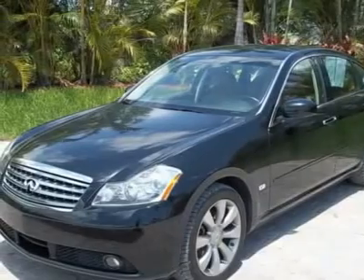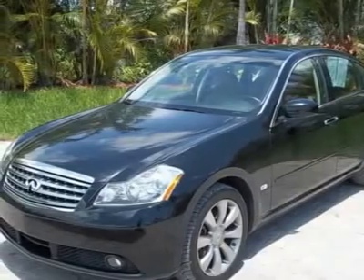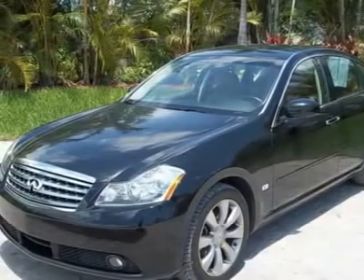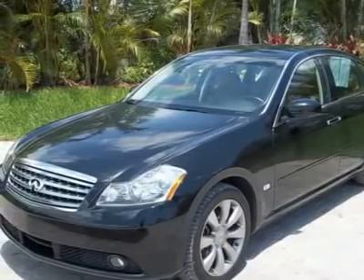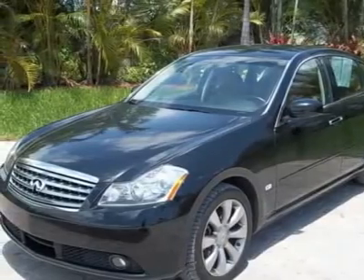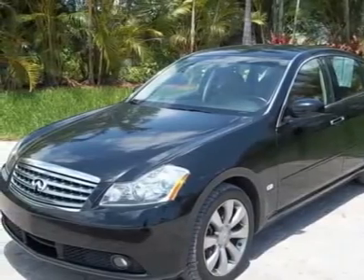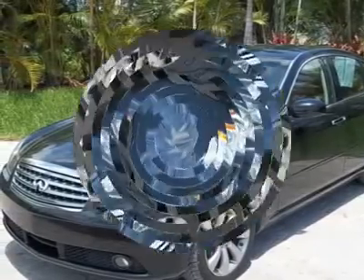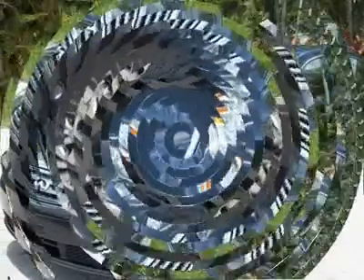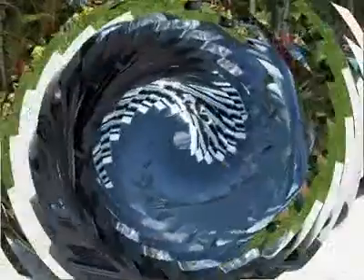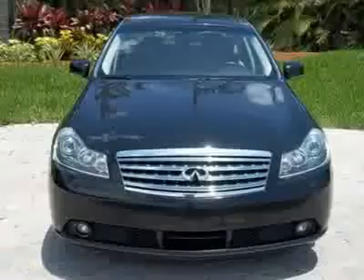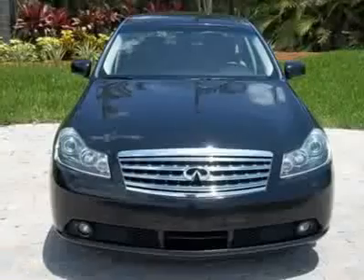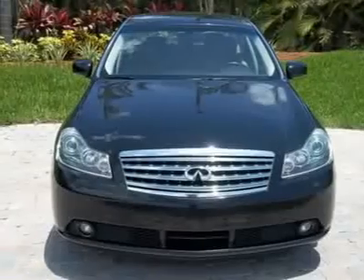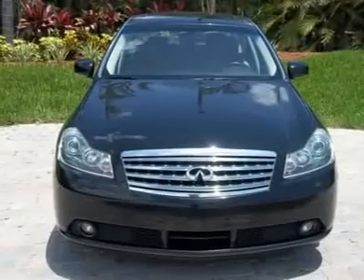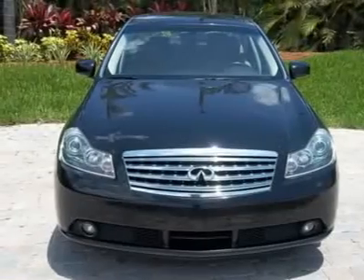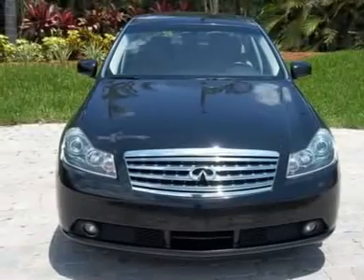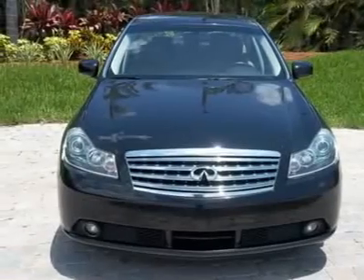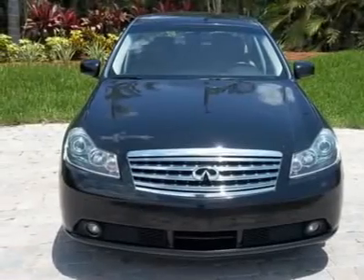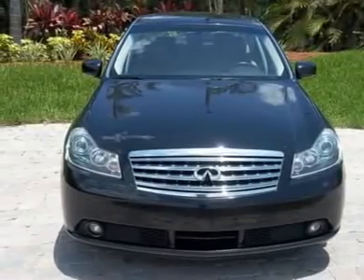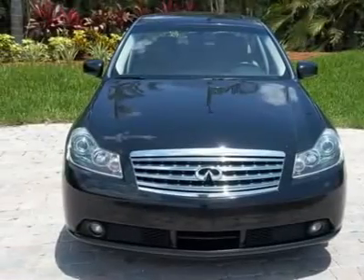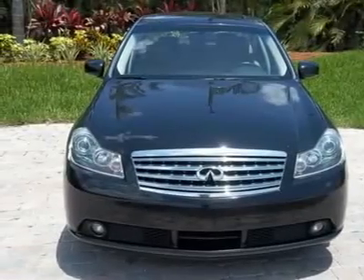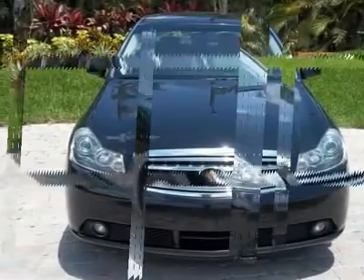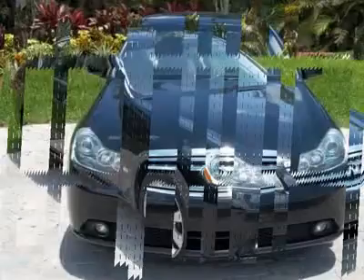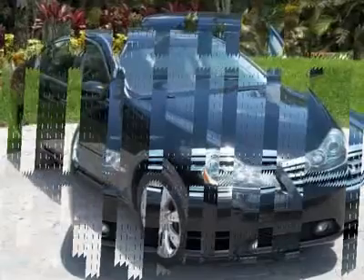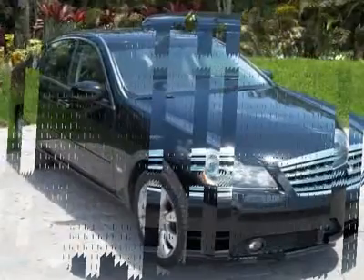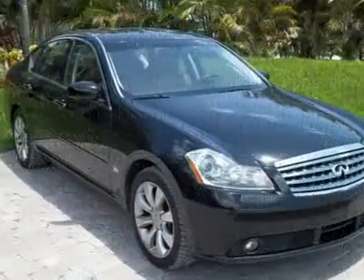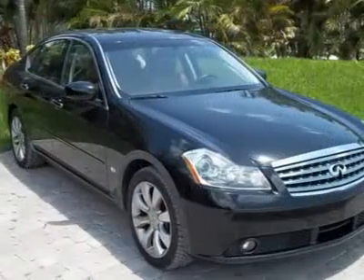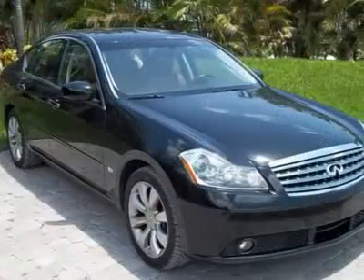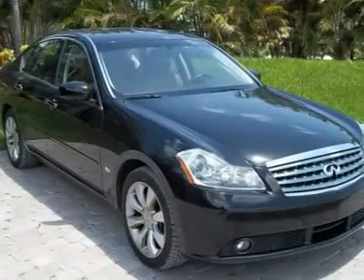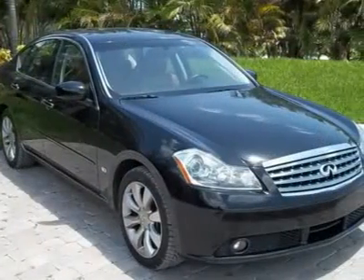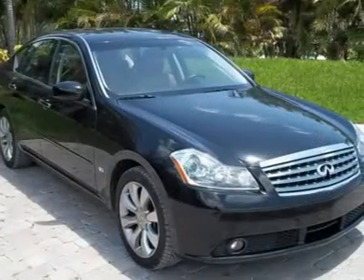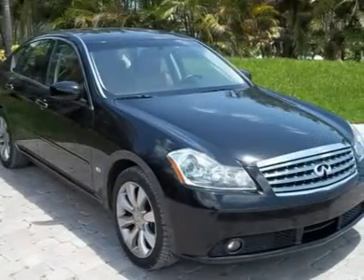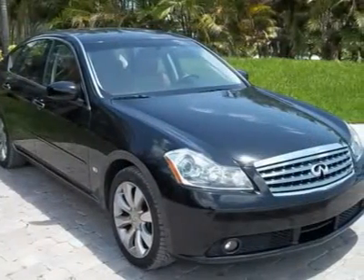Navigation, moonroof, factory warranty until 60k miles and more. Only $25,999.